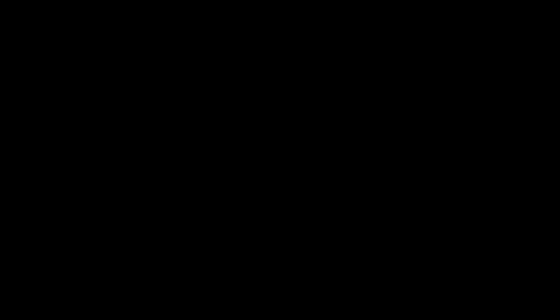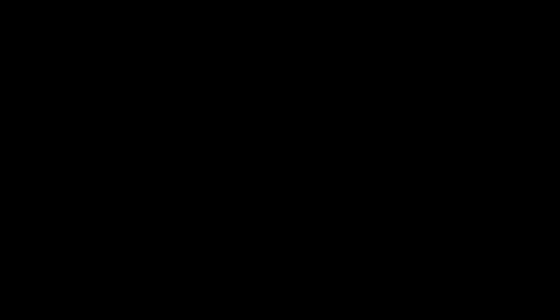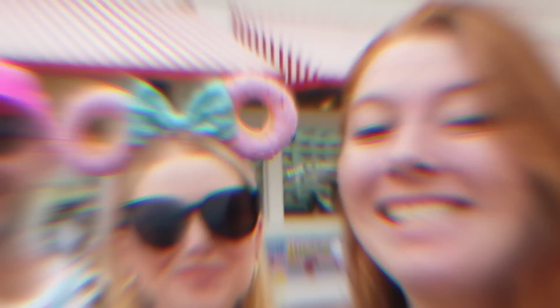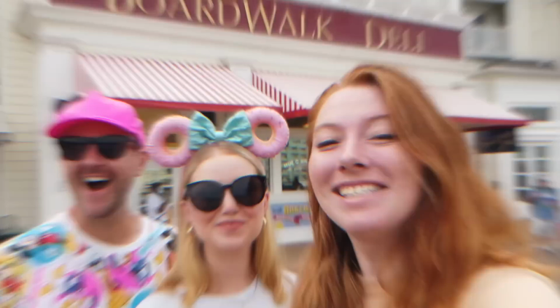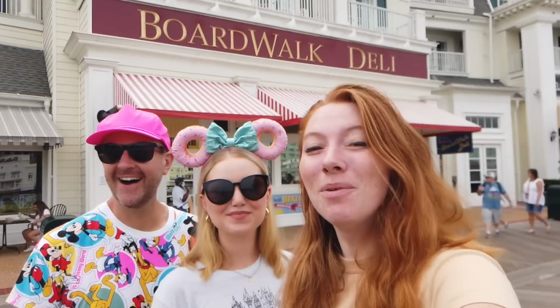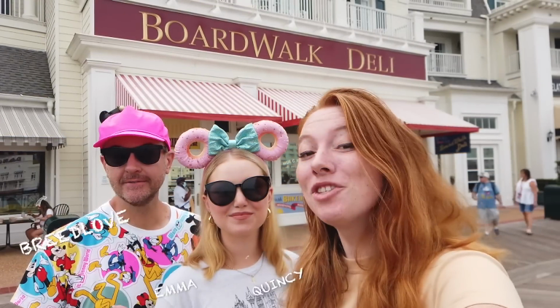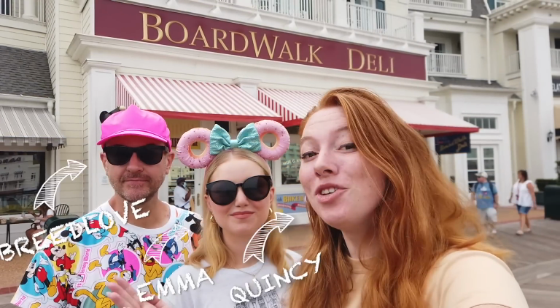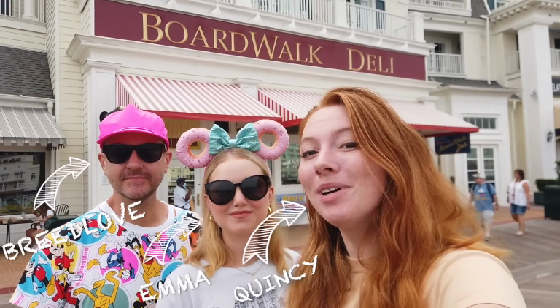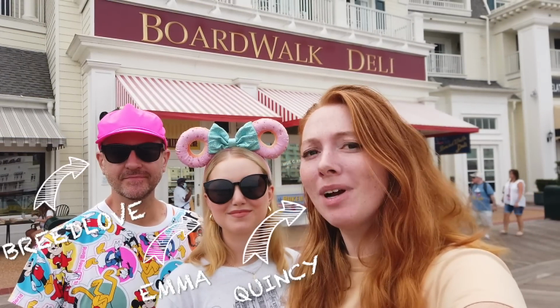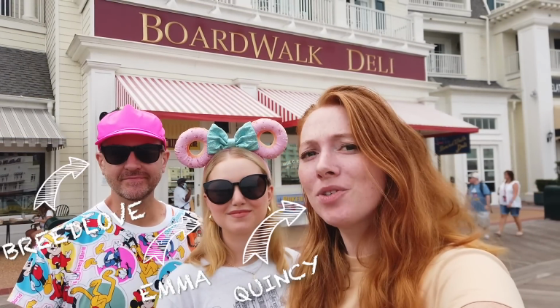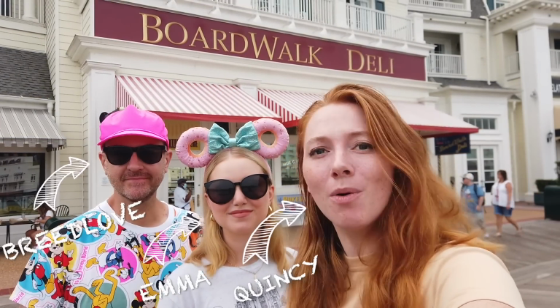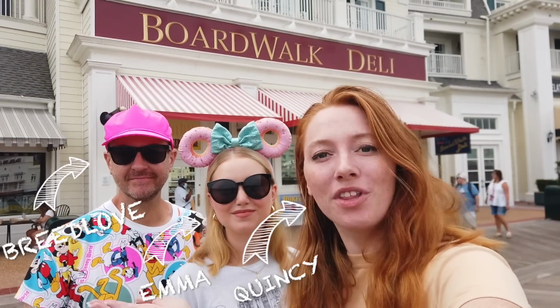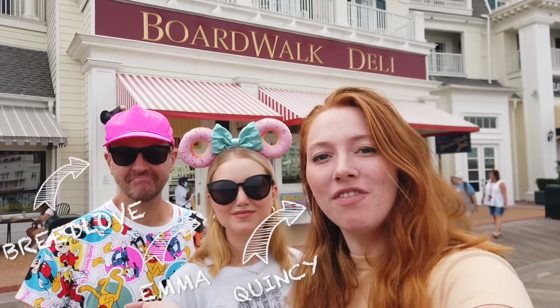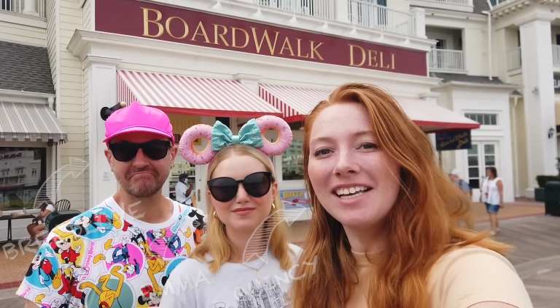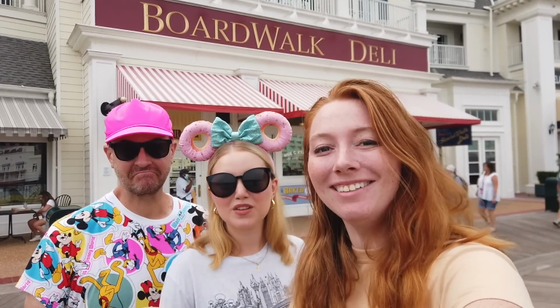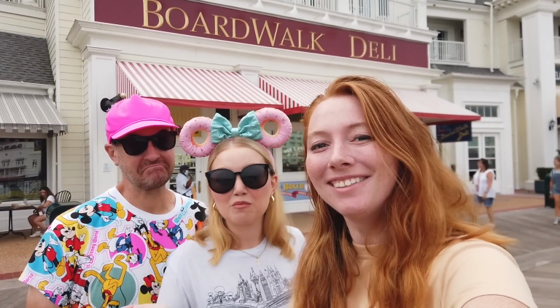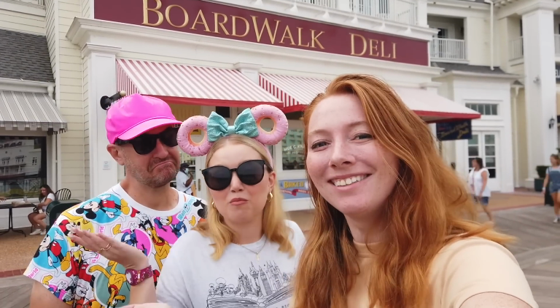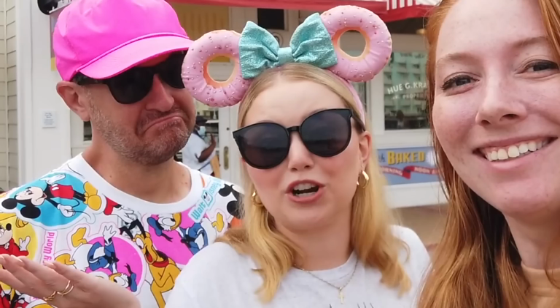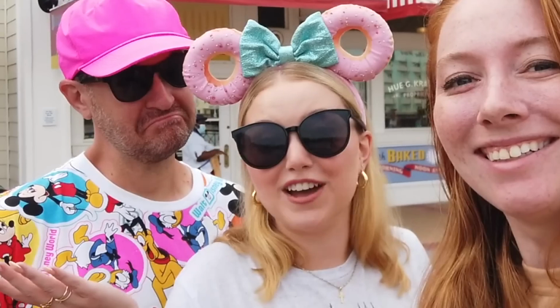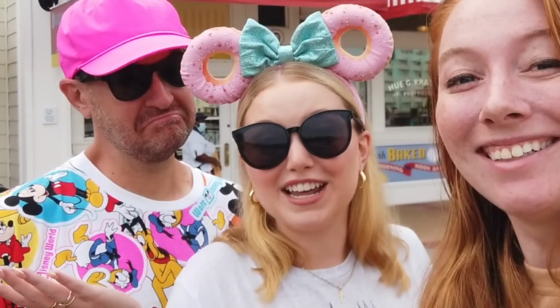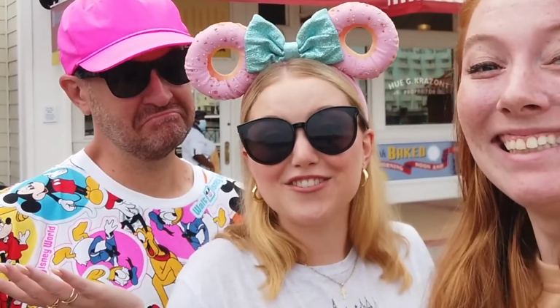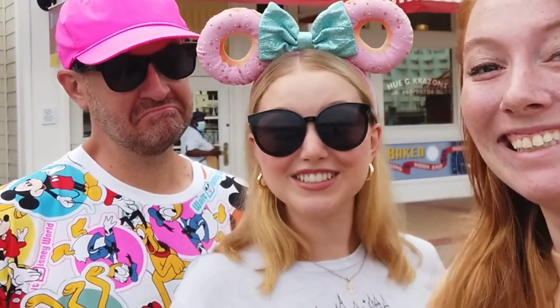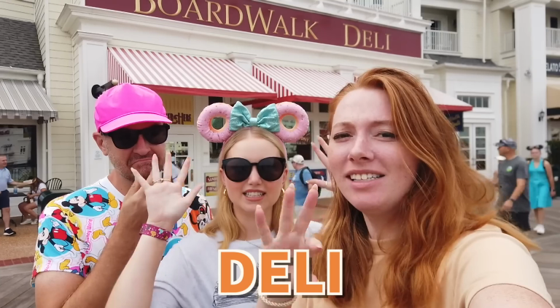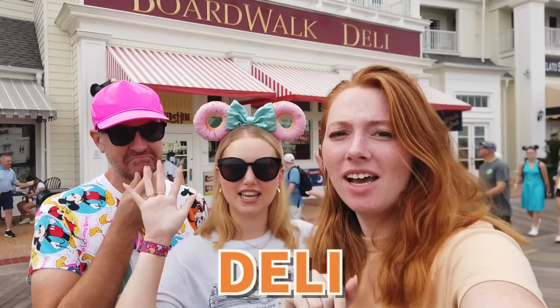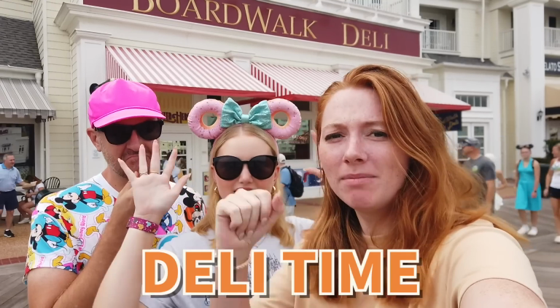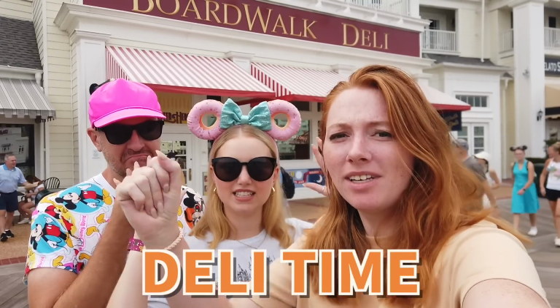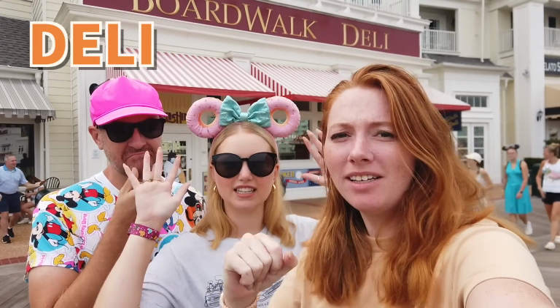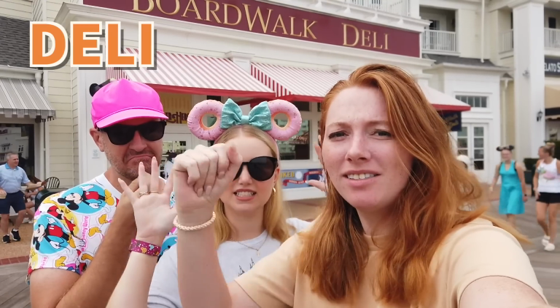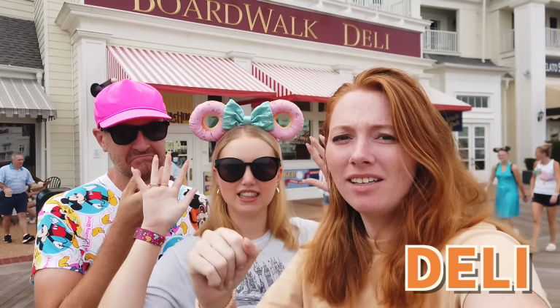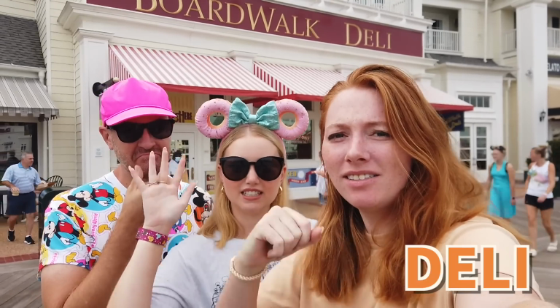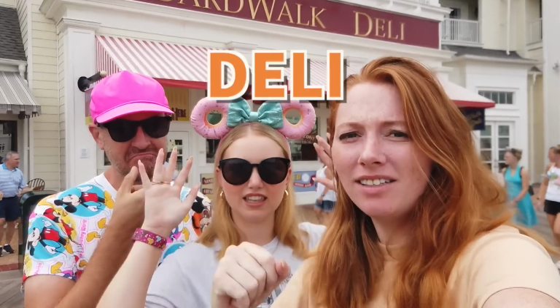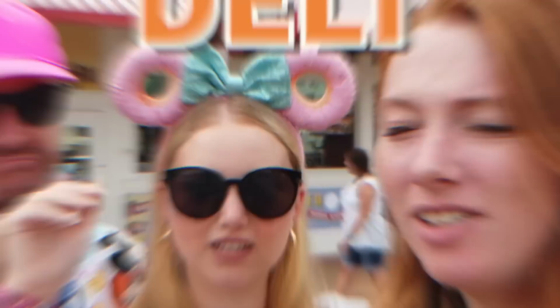Is Disney World's newest restaurant worth a visit? We're gonna find out. Deli time.